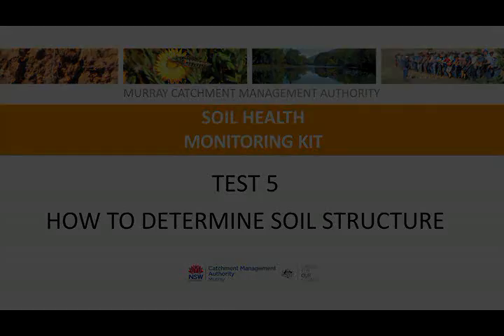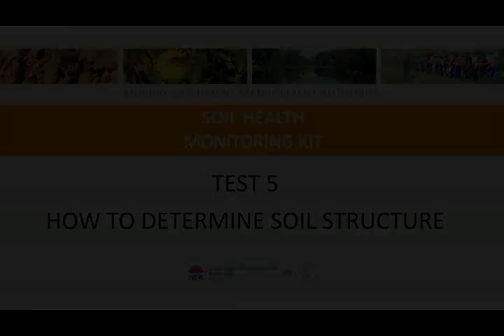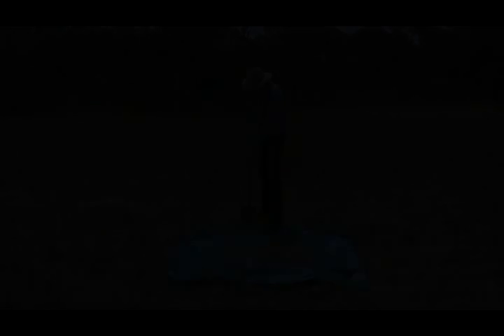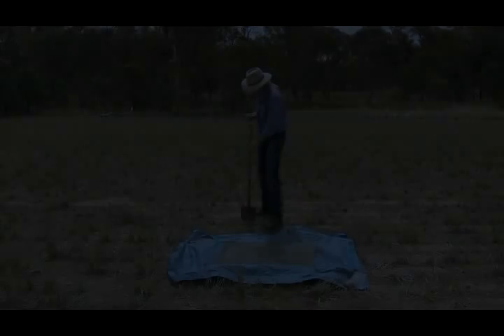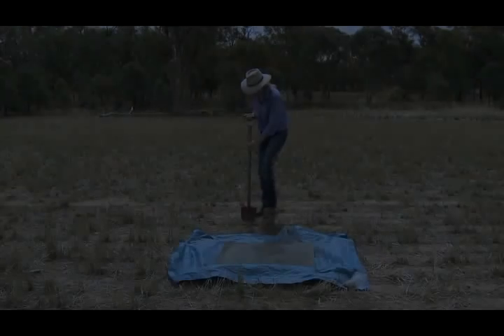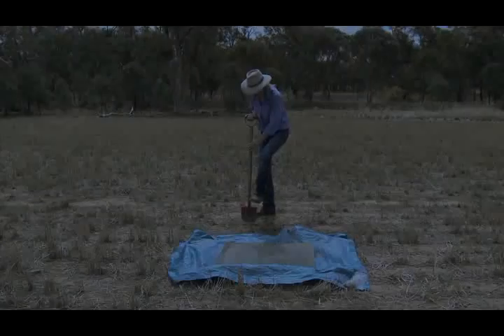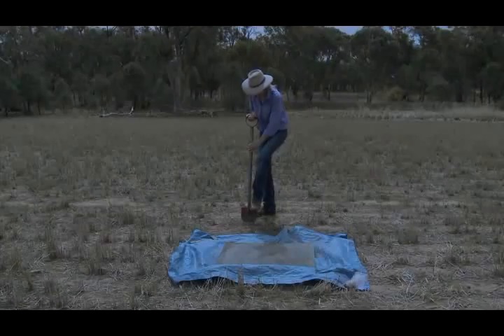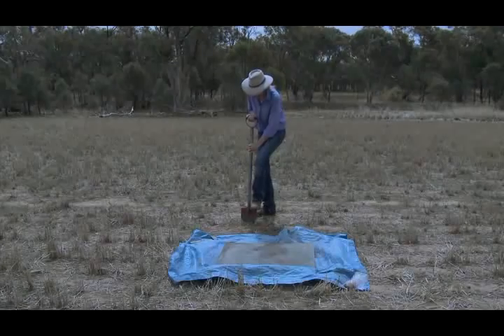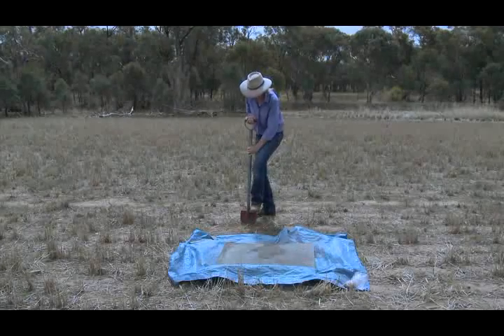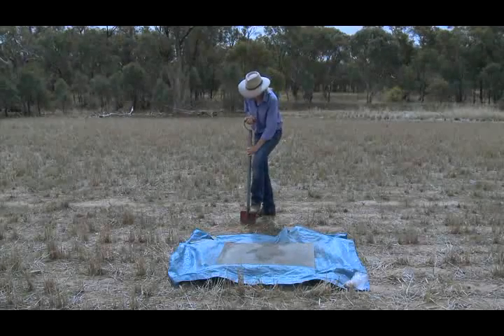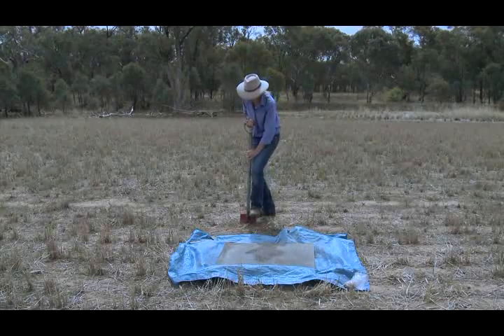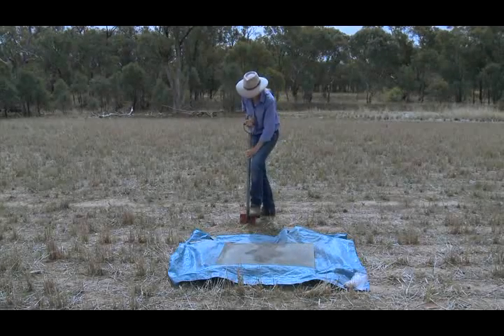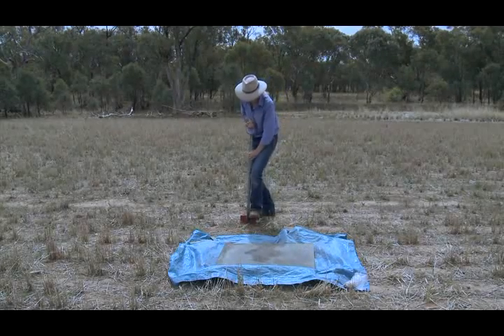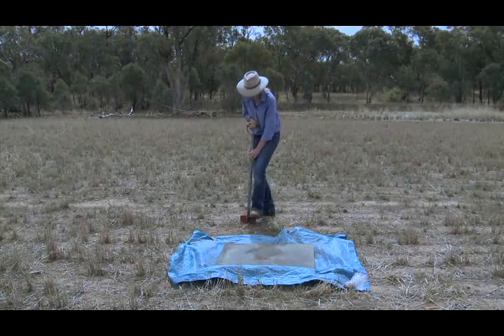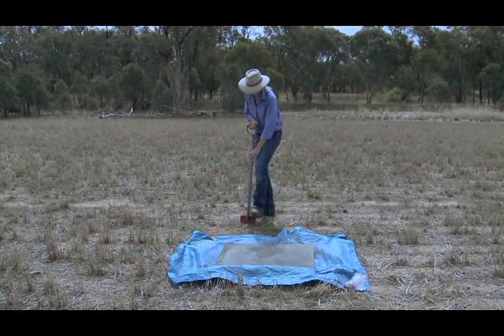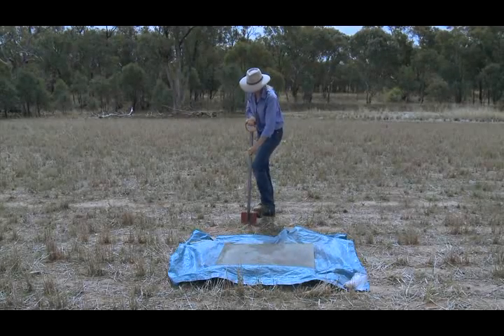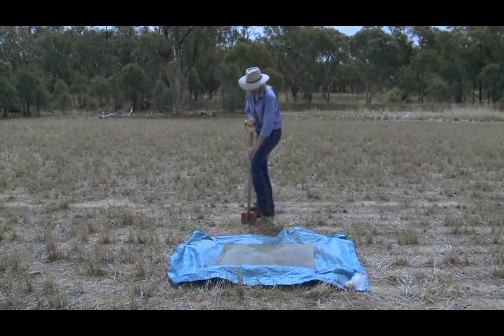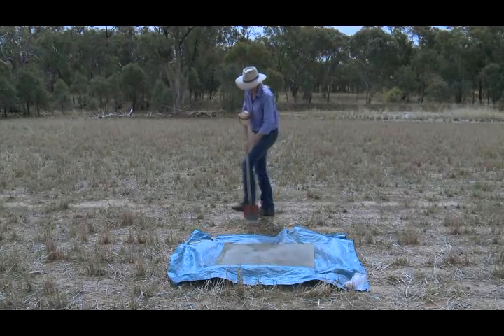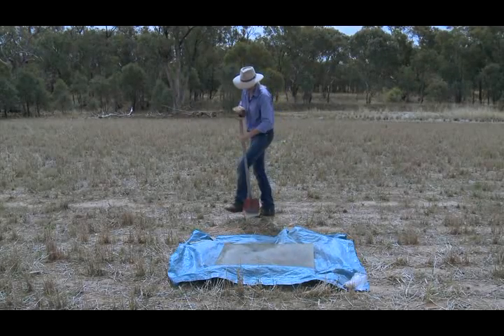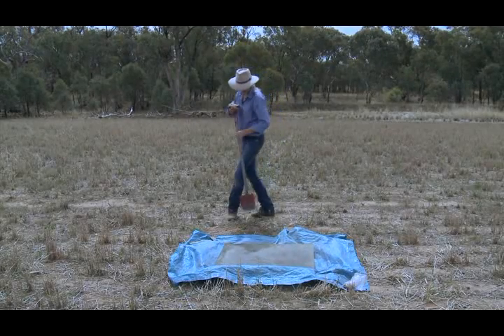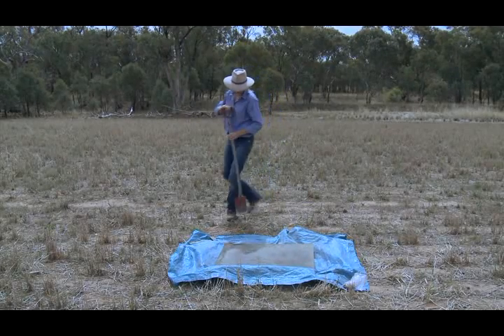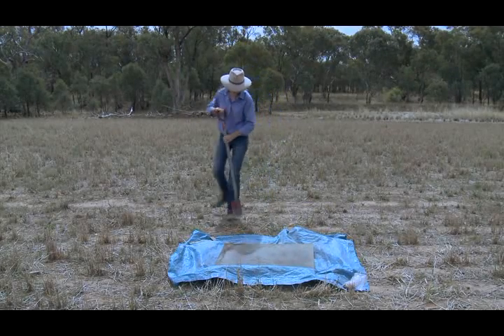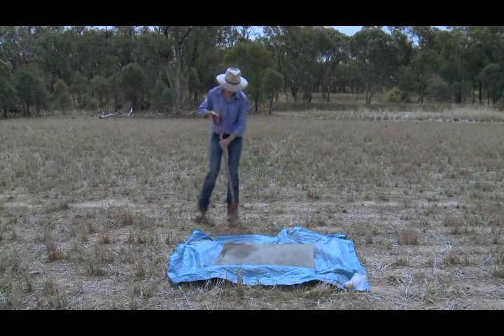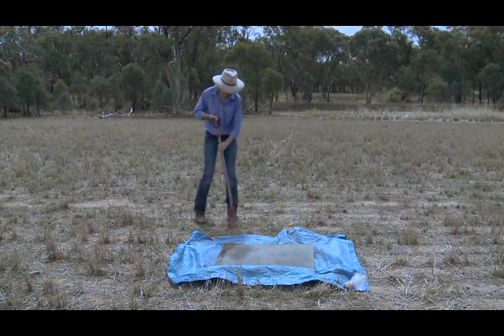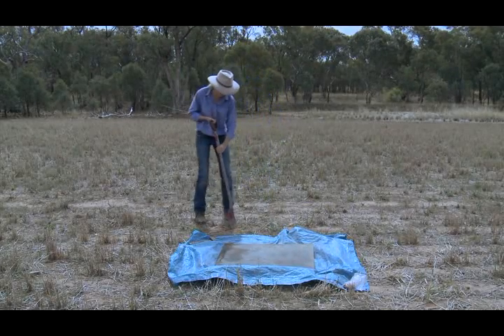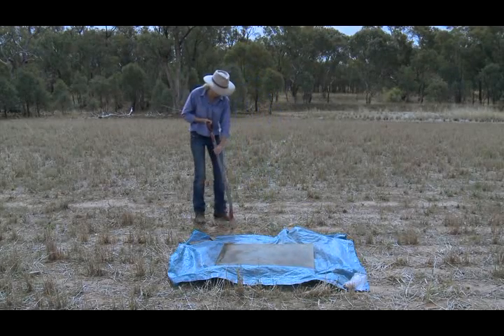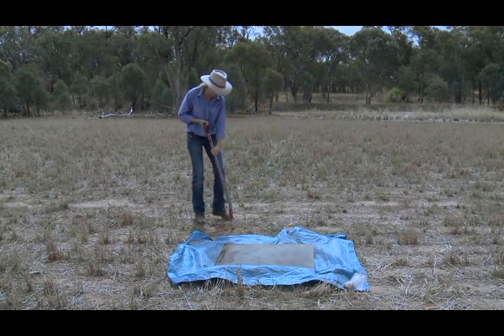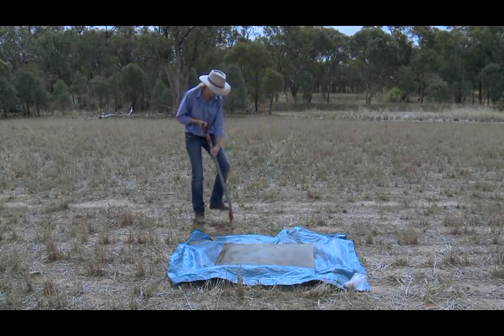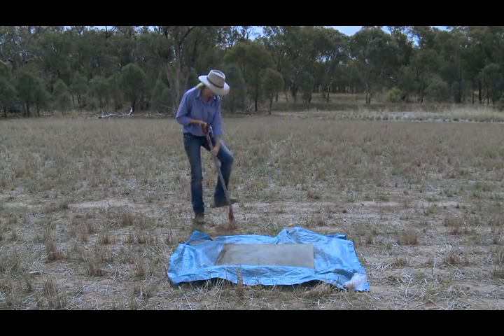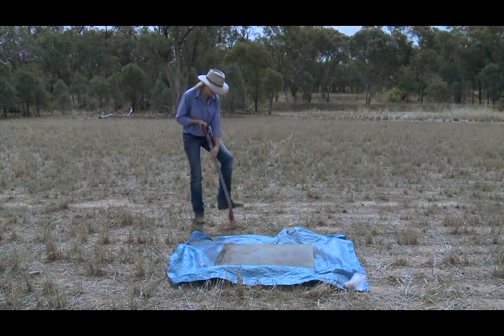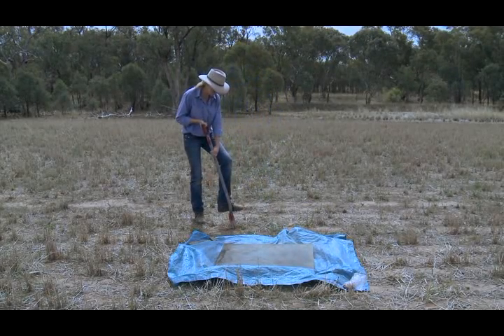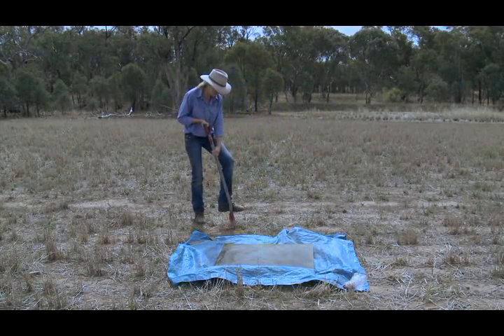Step 1. Lay out the tarp and place the wooden board on top.